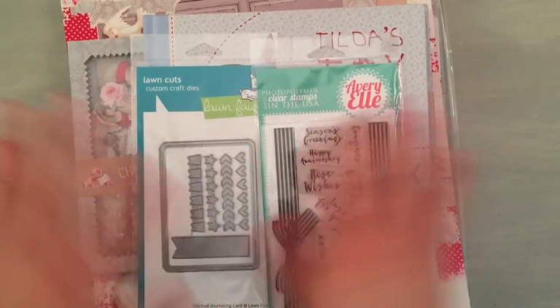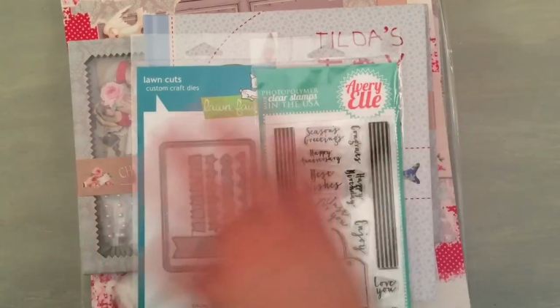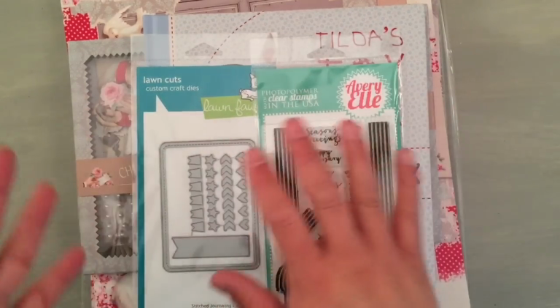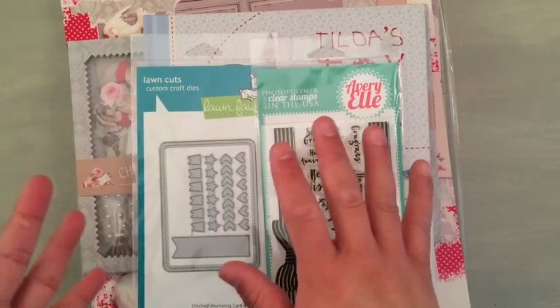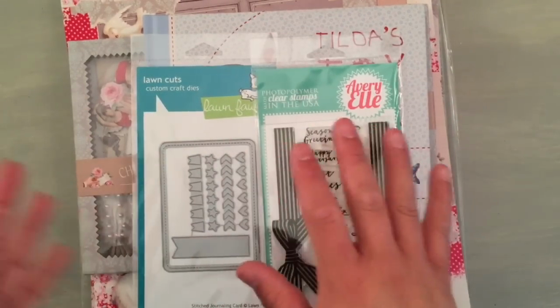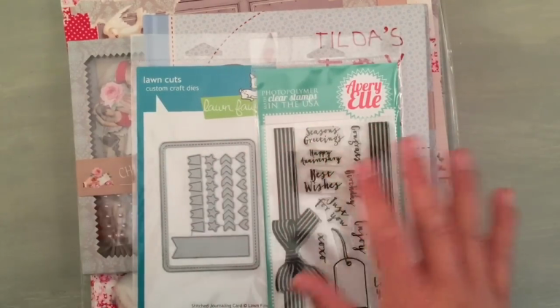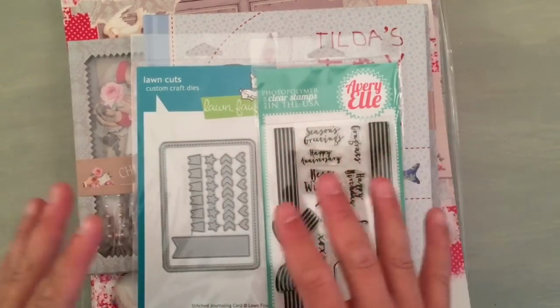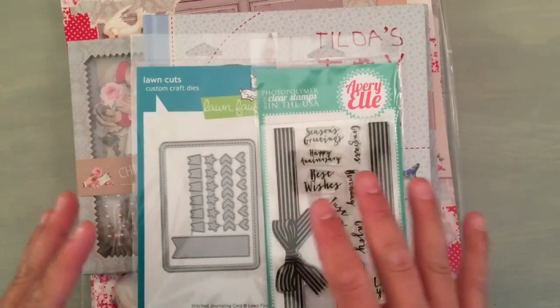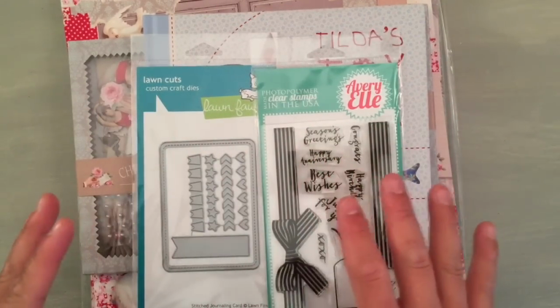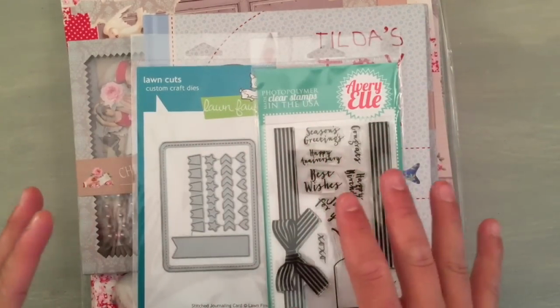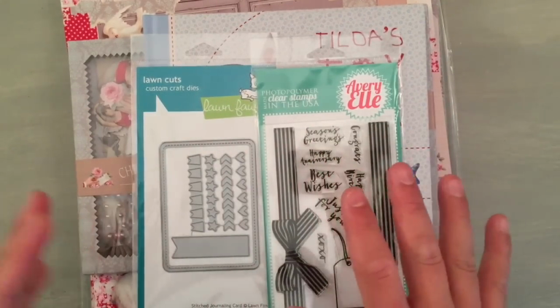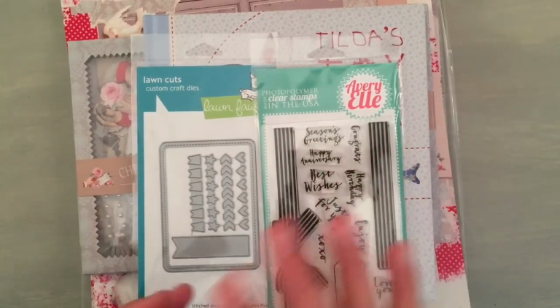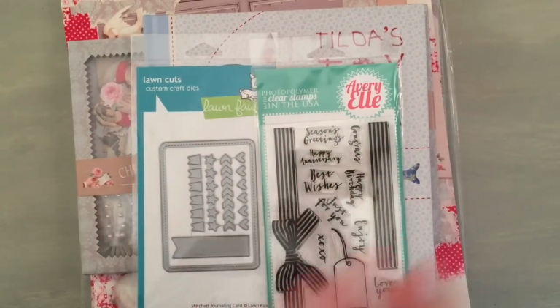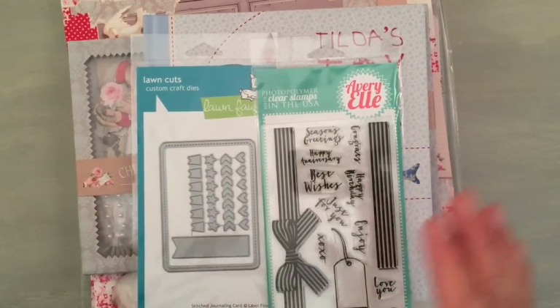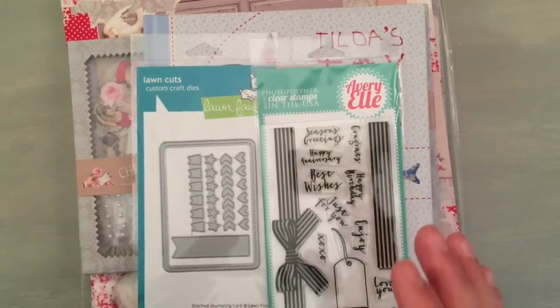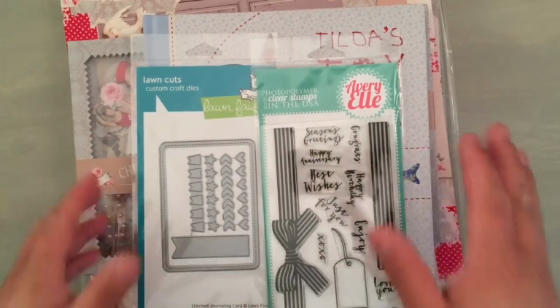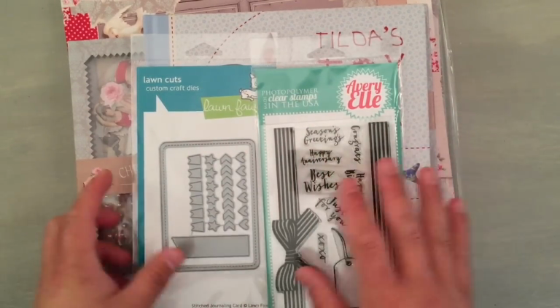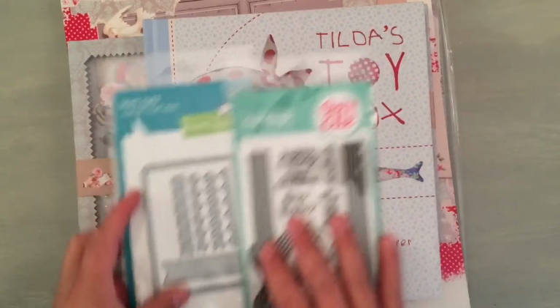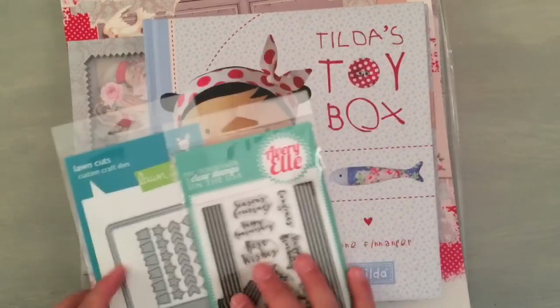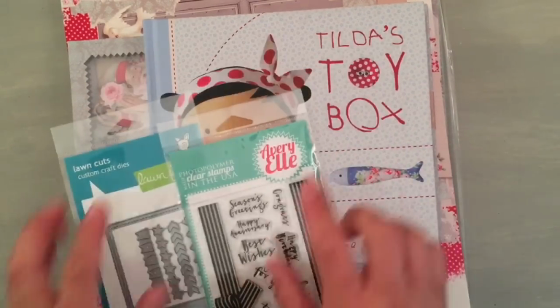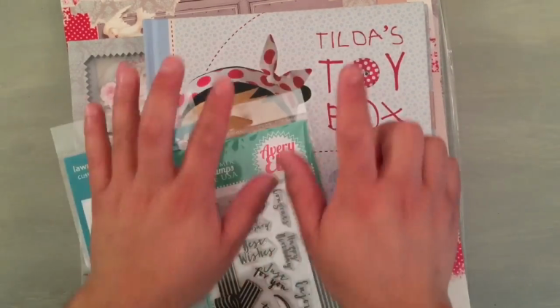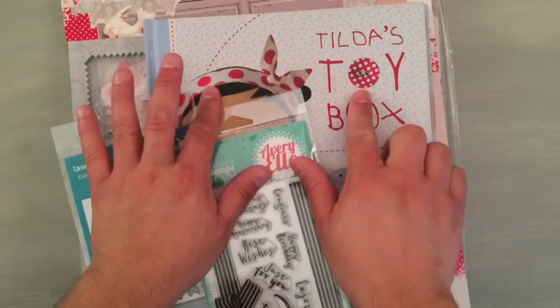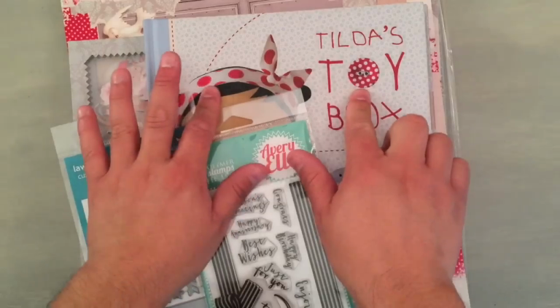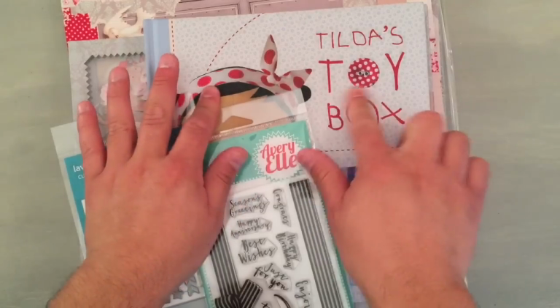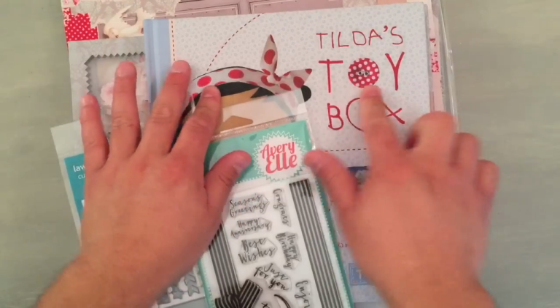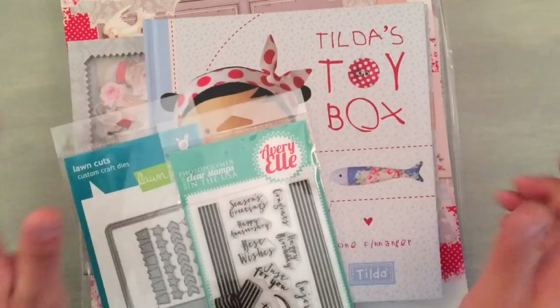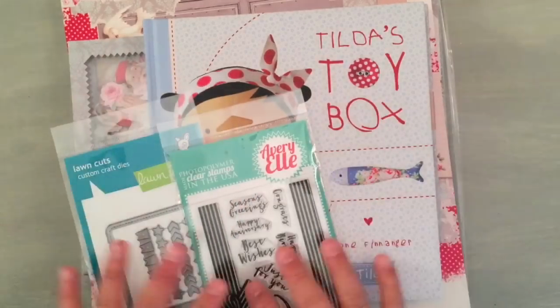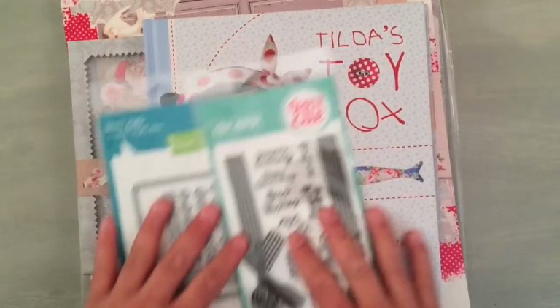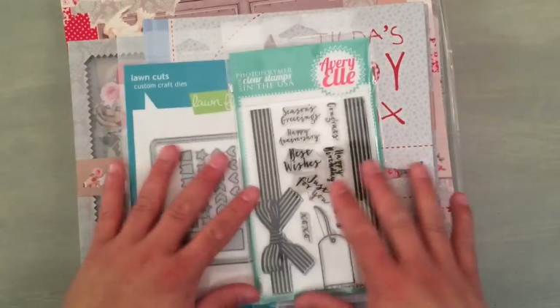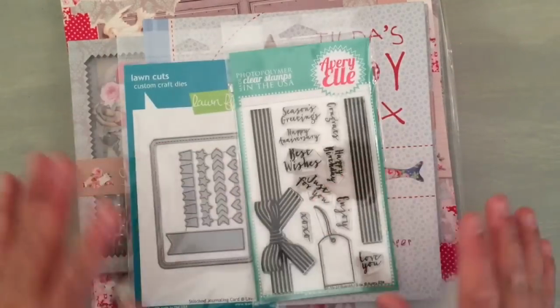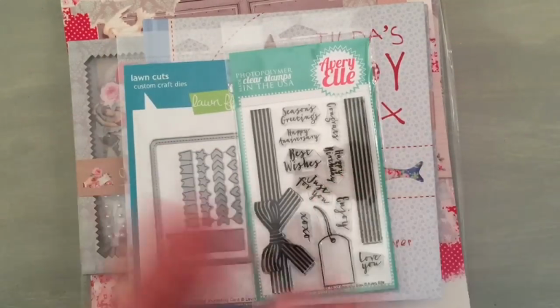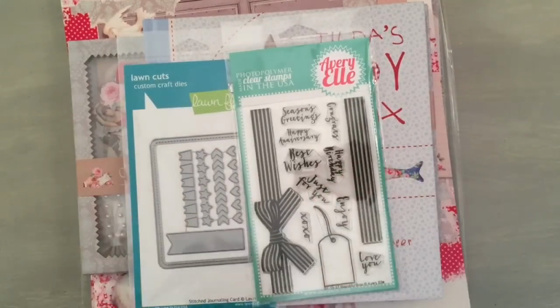Some of these are older items, some are retired Tilda items, and one of these is the new Tilda book. So let me just show you guys what I got.